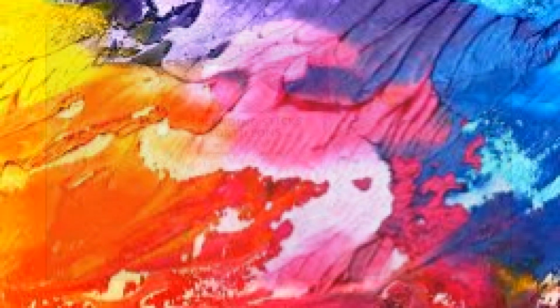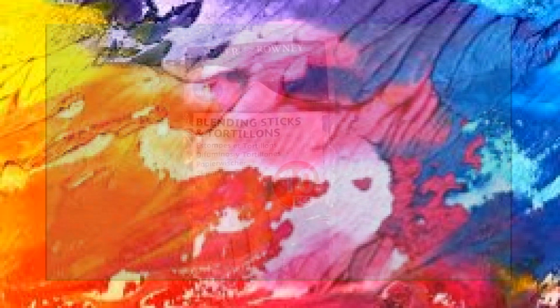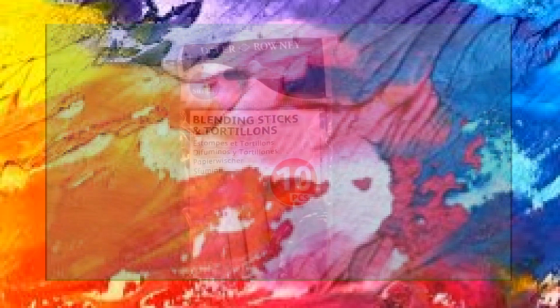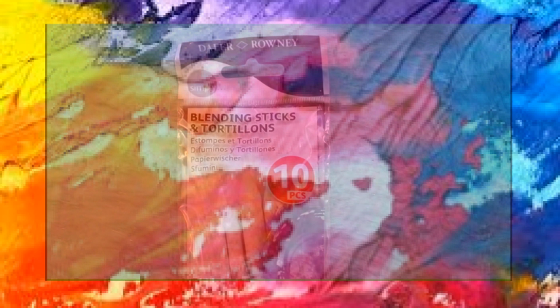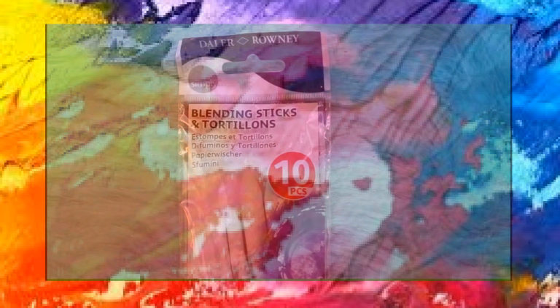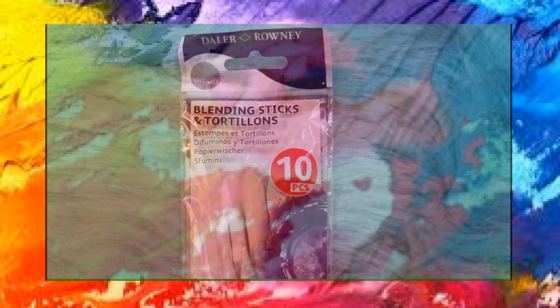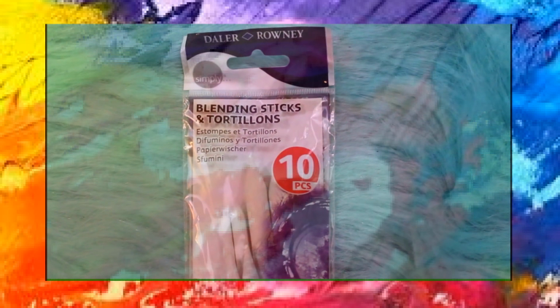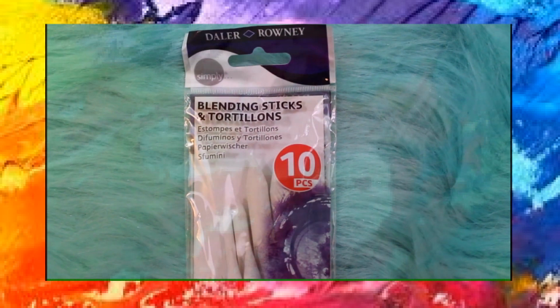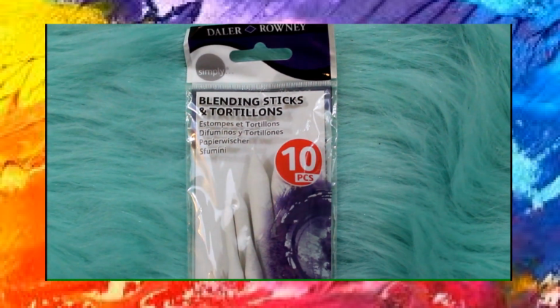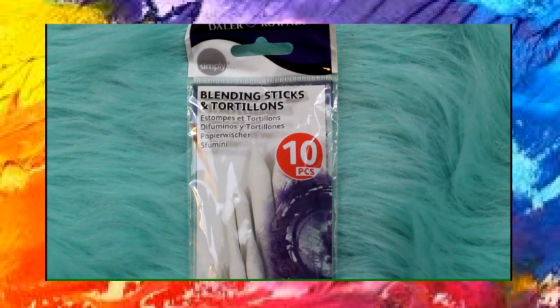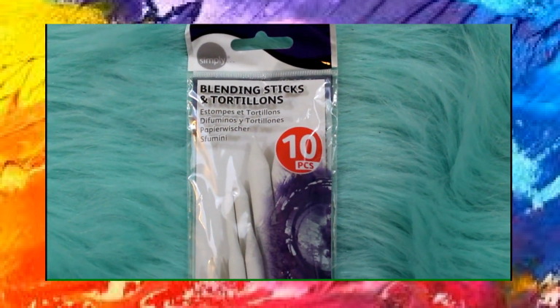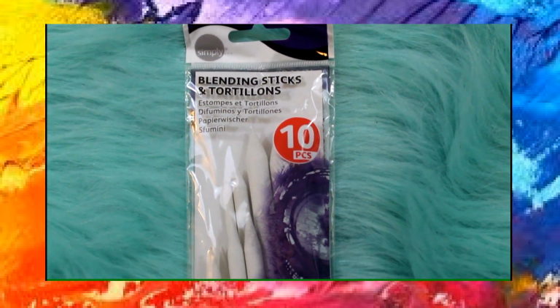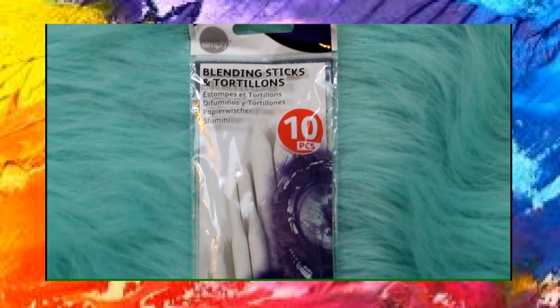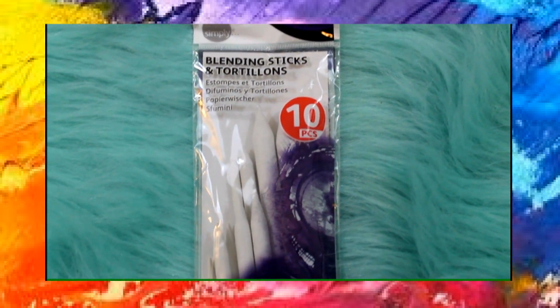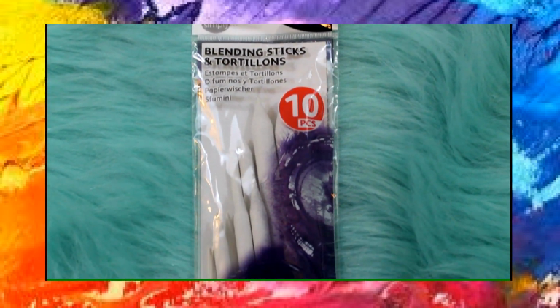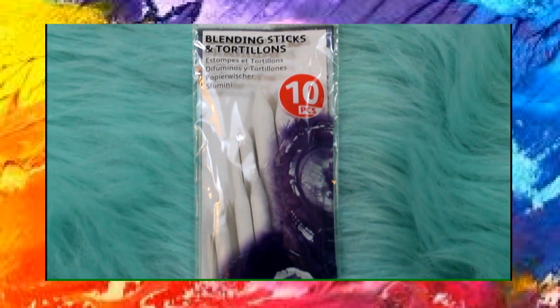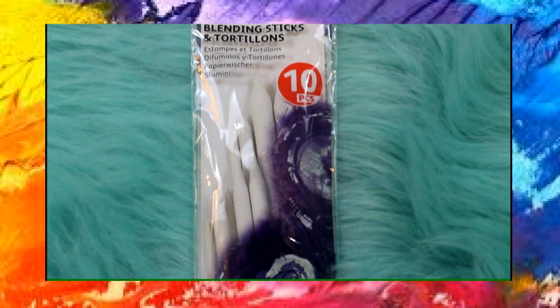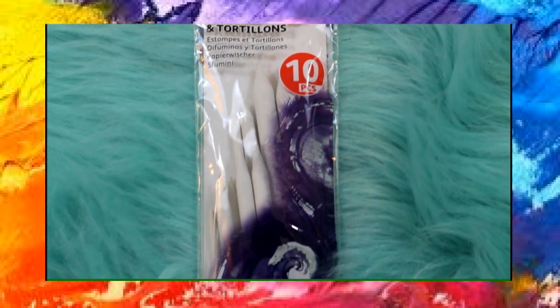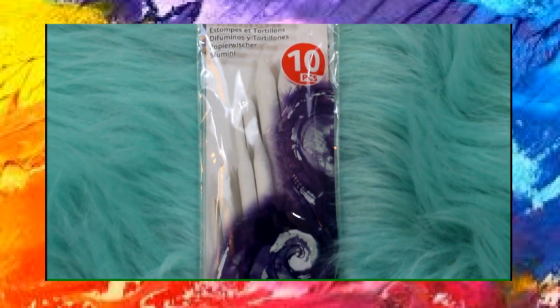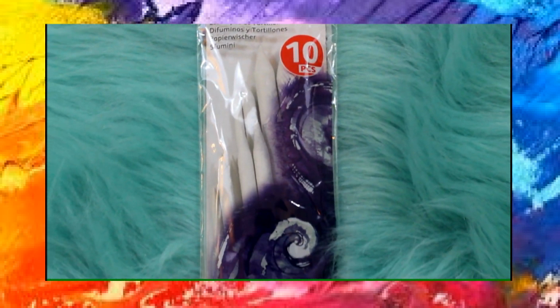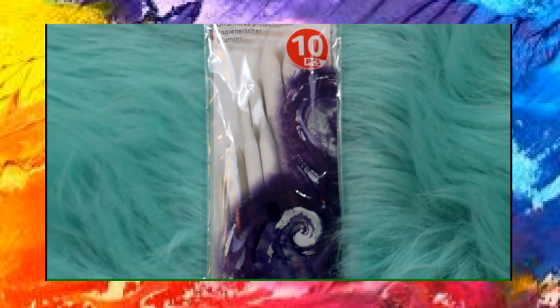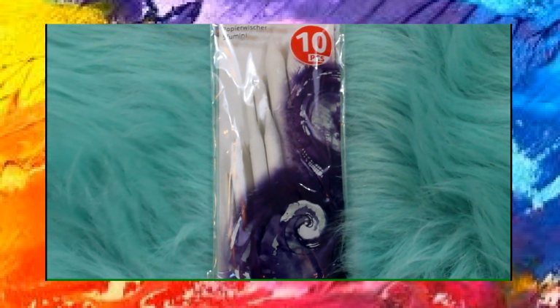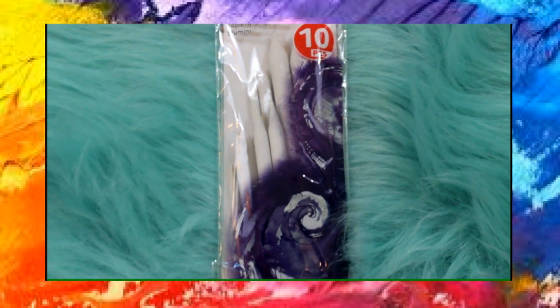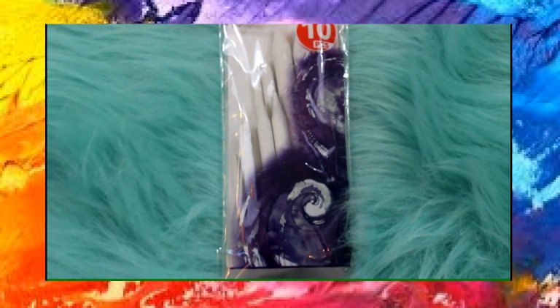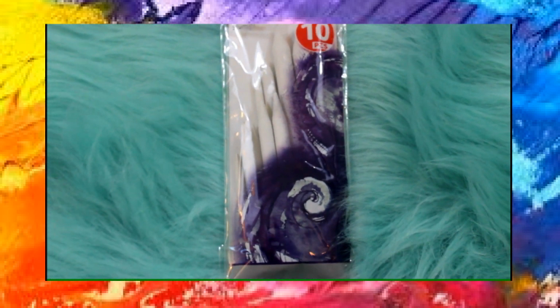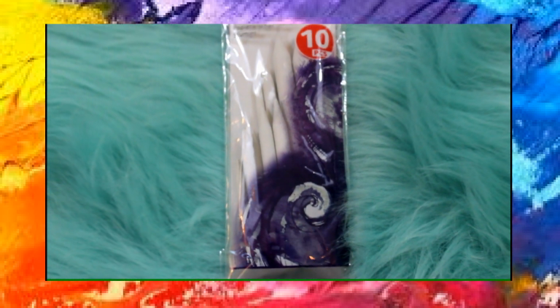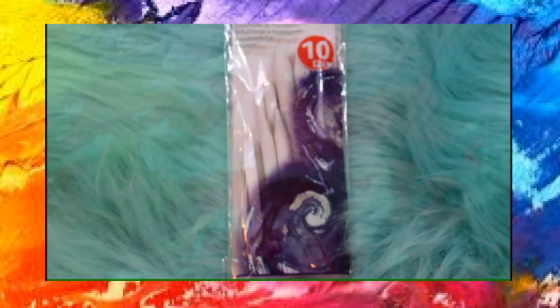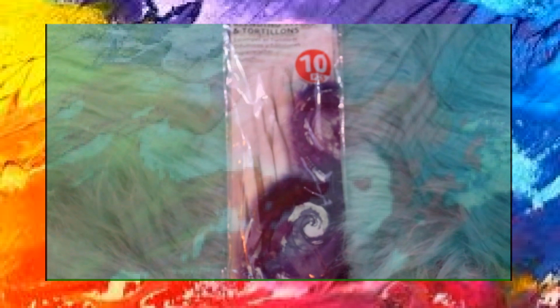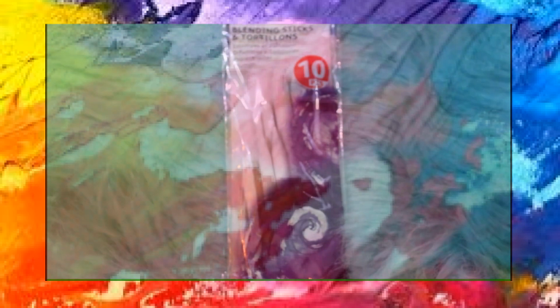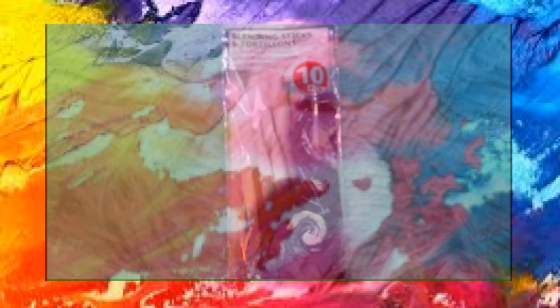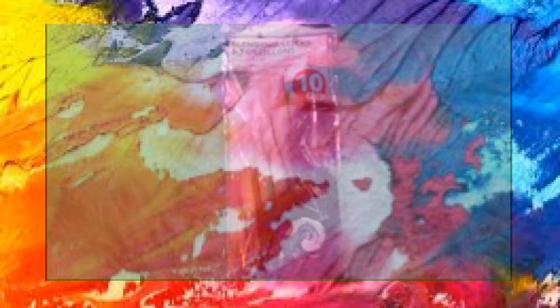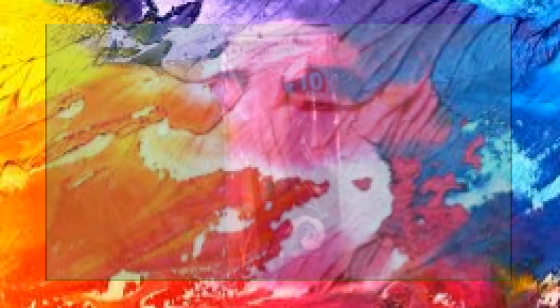Then from Walmart I got these blending sticks that came in a 12-pack, because these were cheaper than the ones at Michaels.